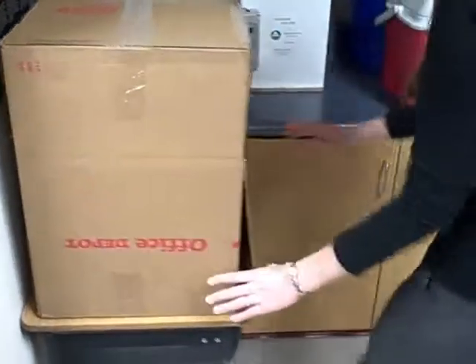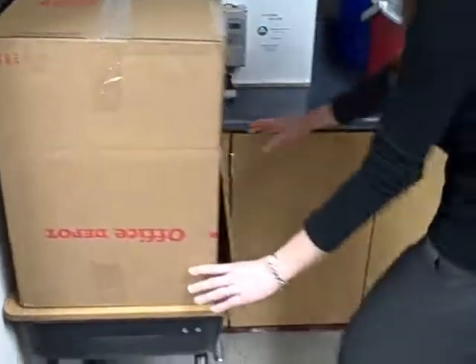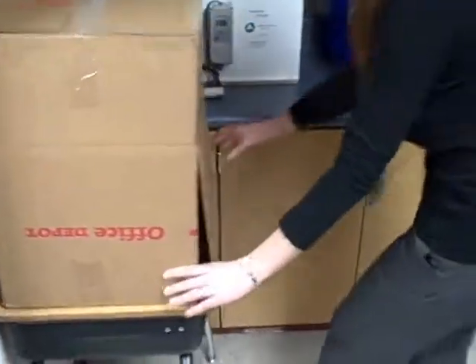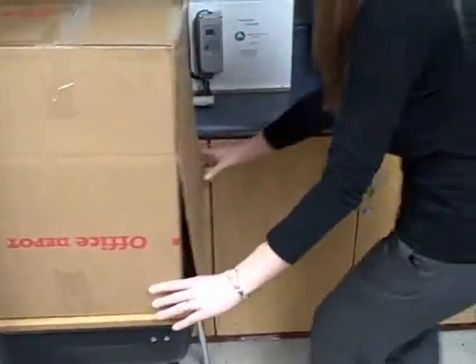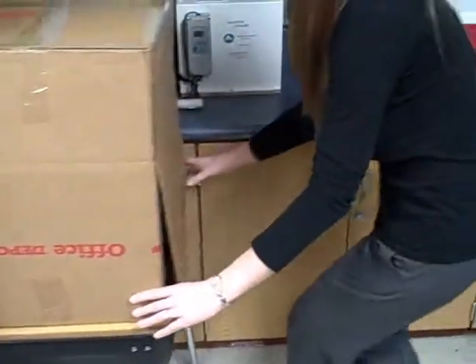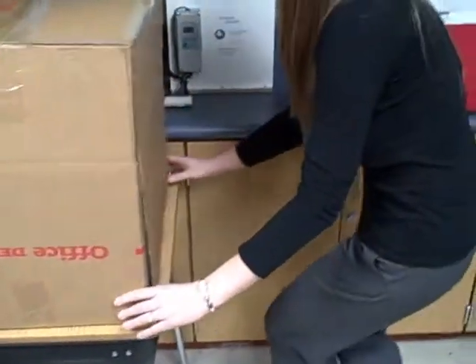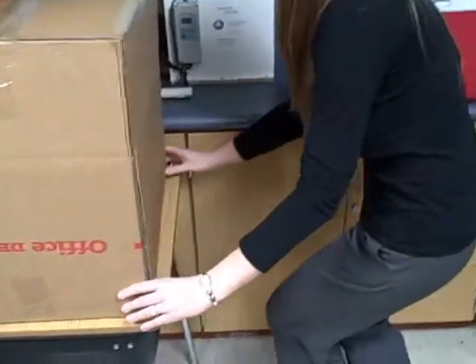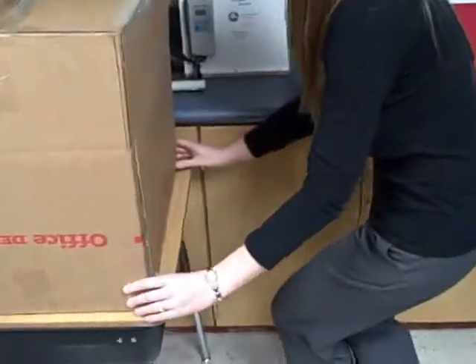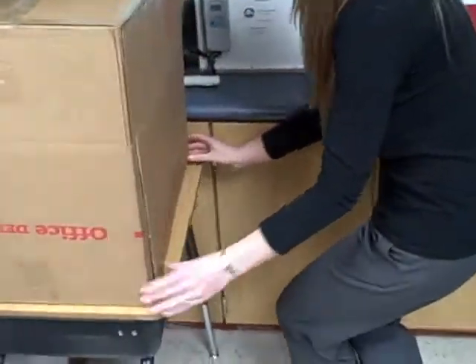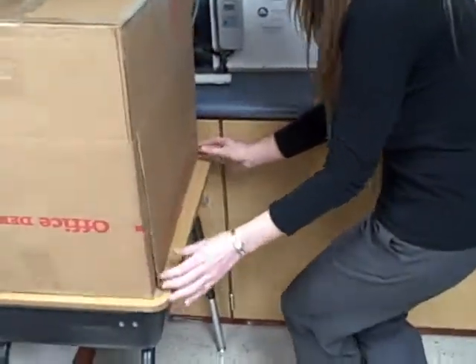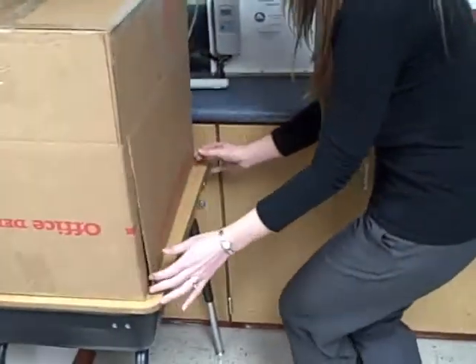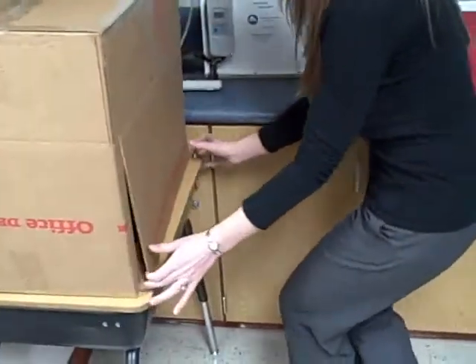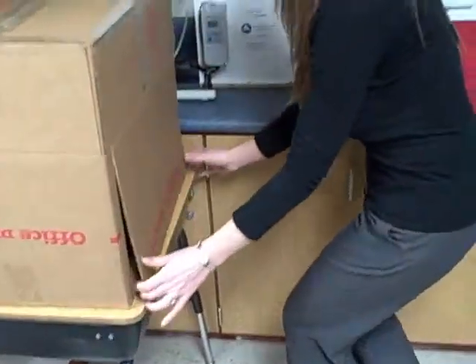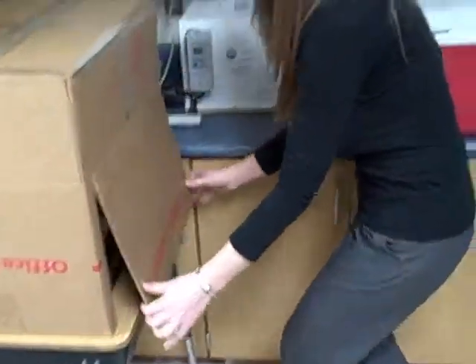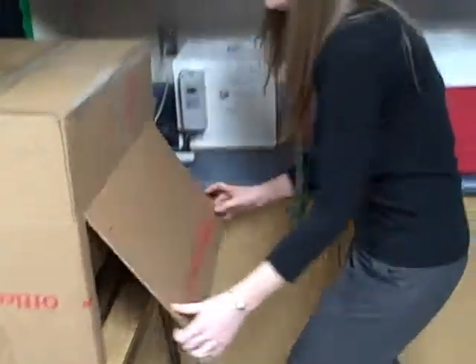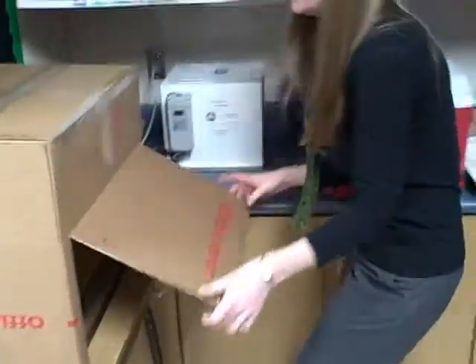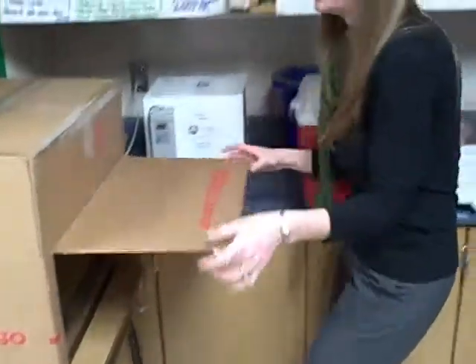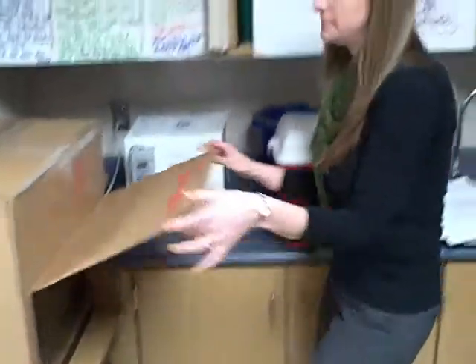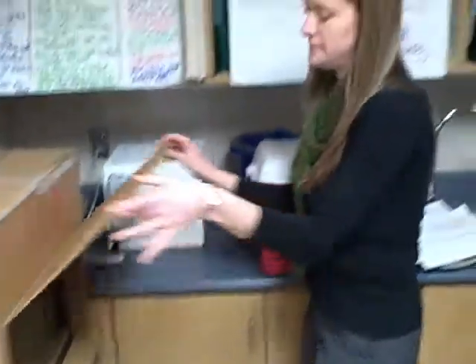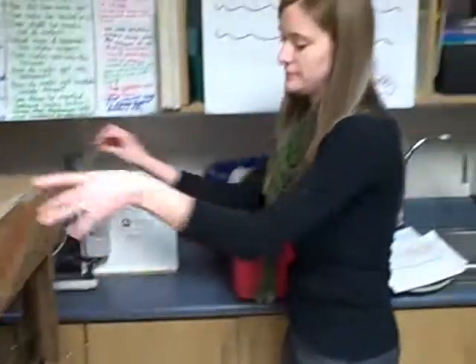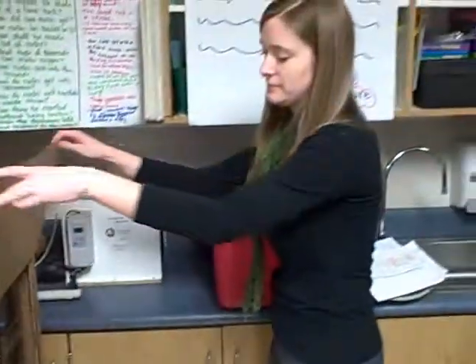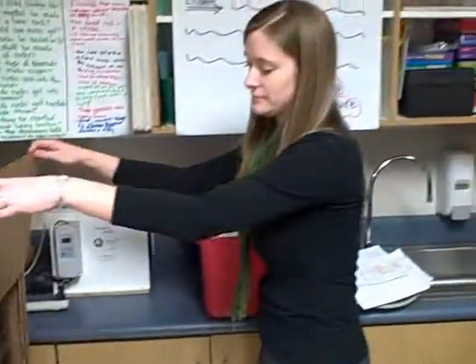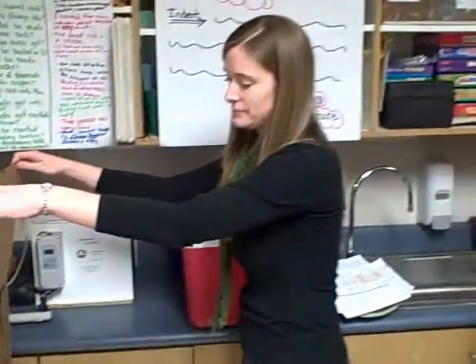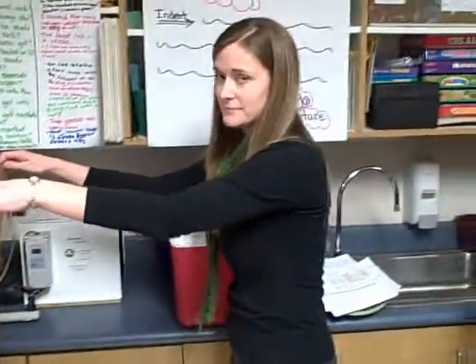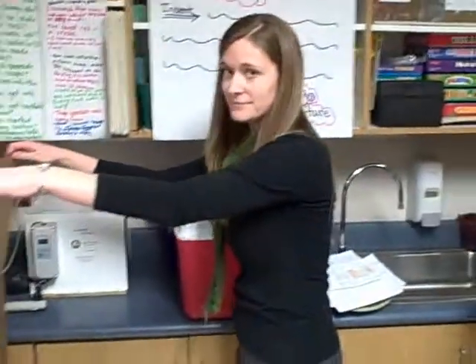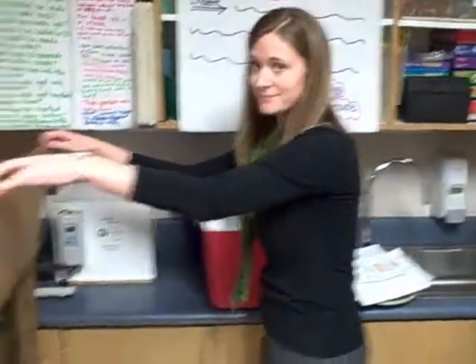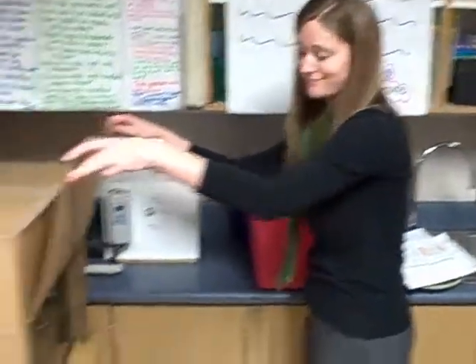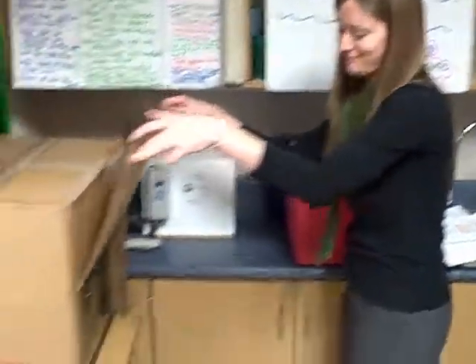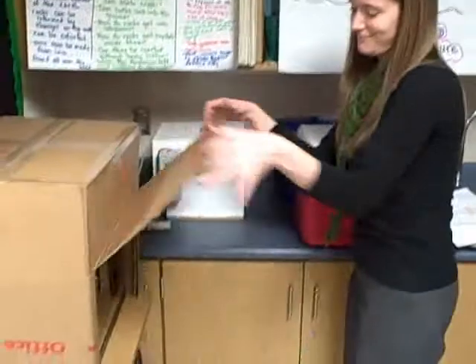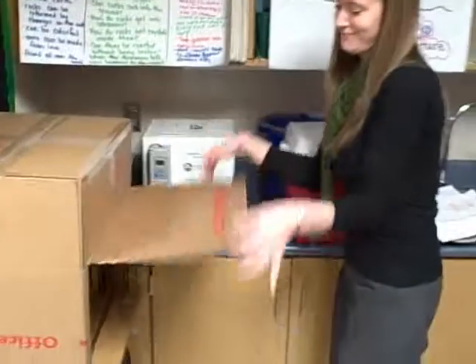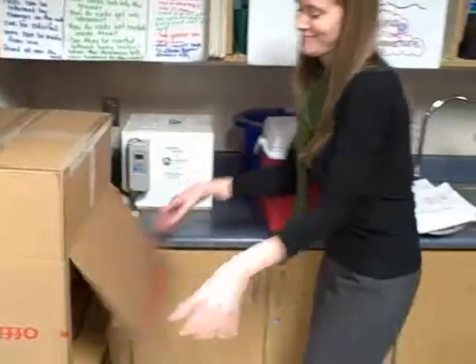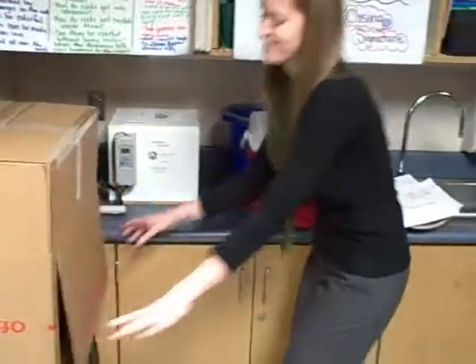Show us how it opens in the front there. Thank you very much, Mrs. Brown.